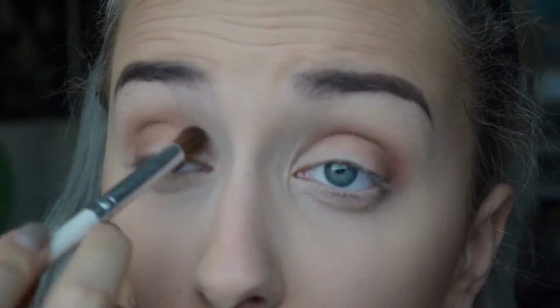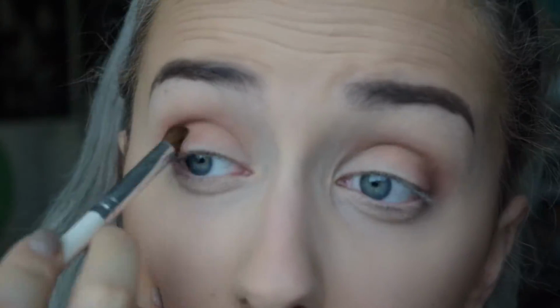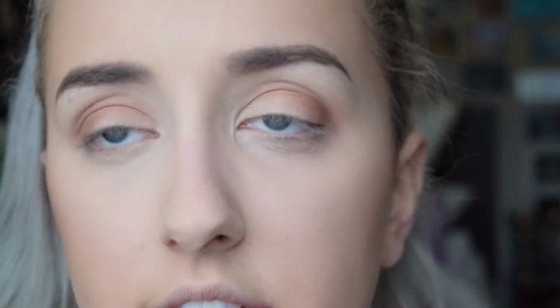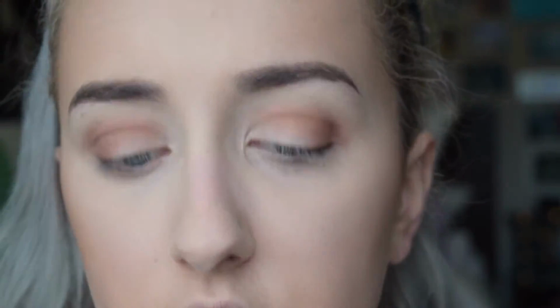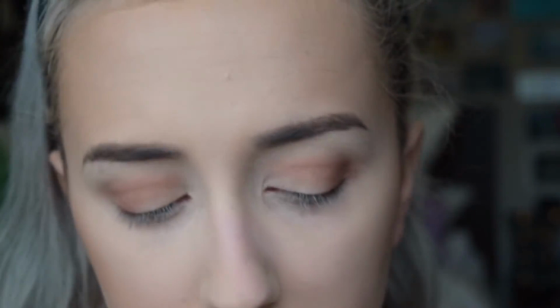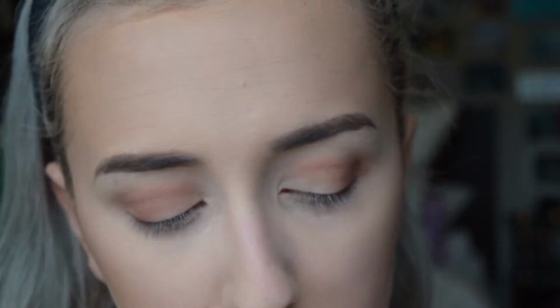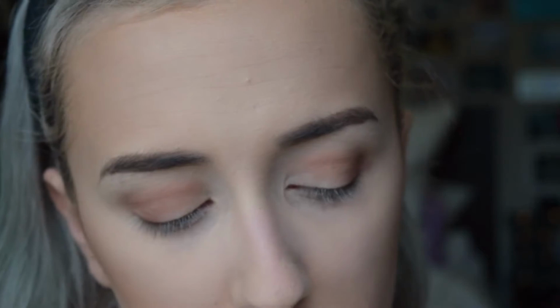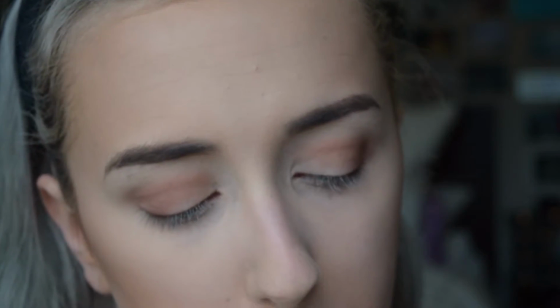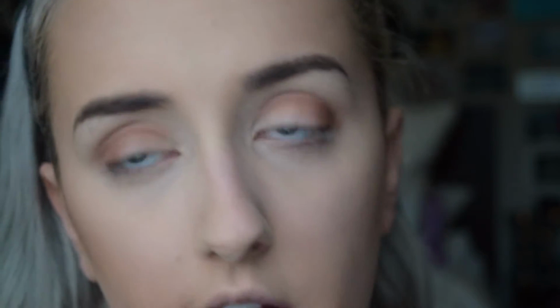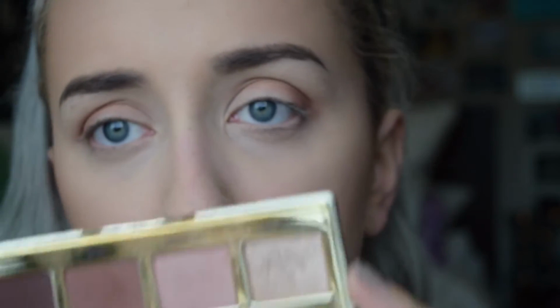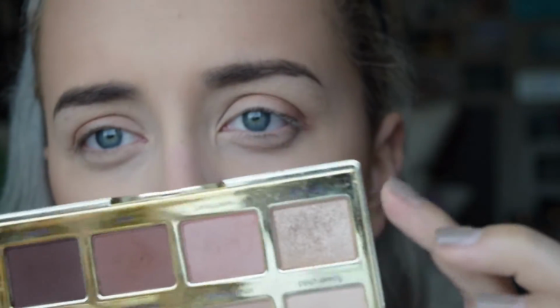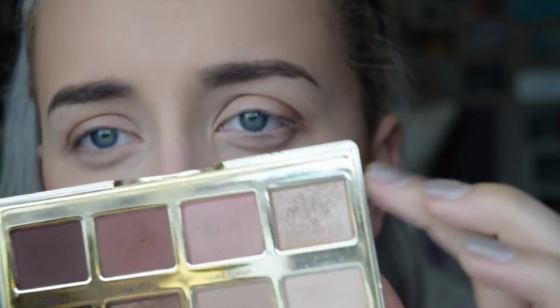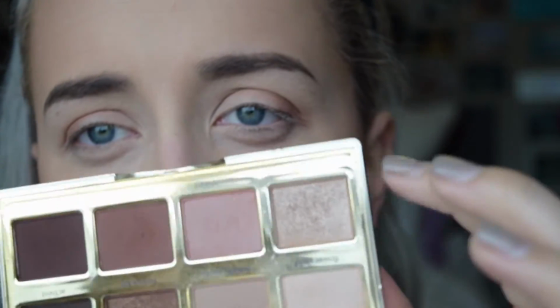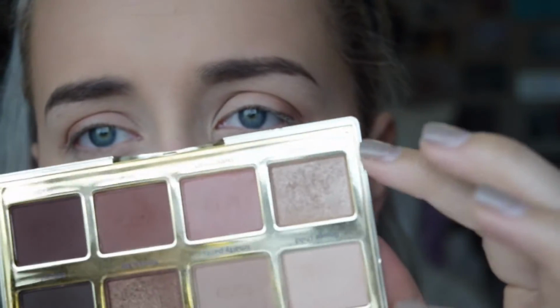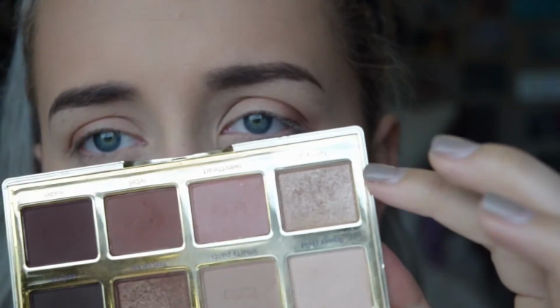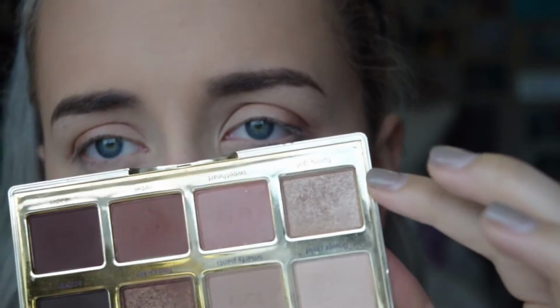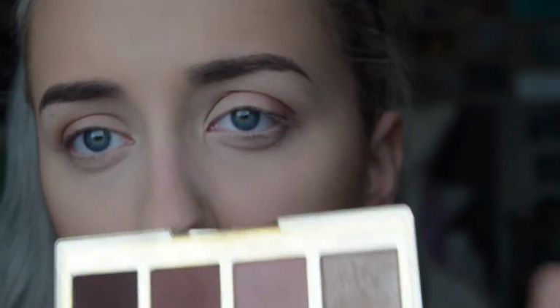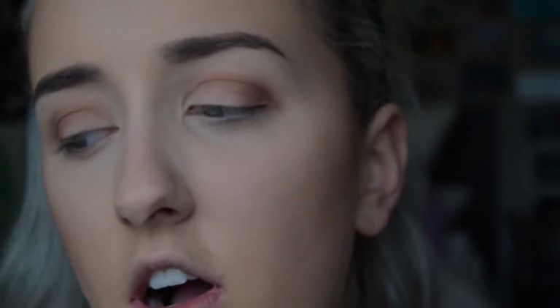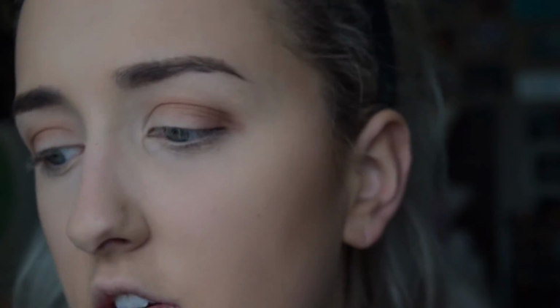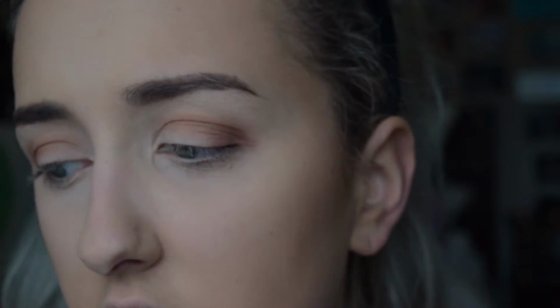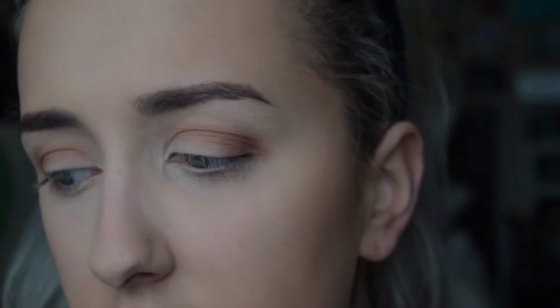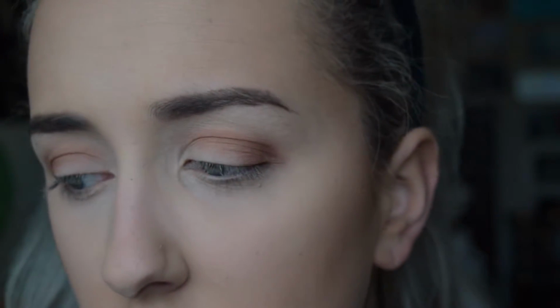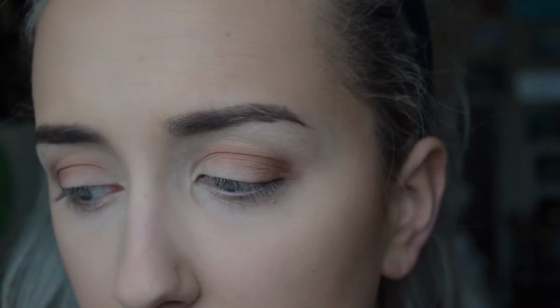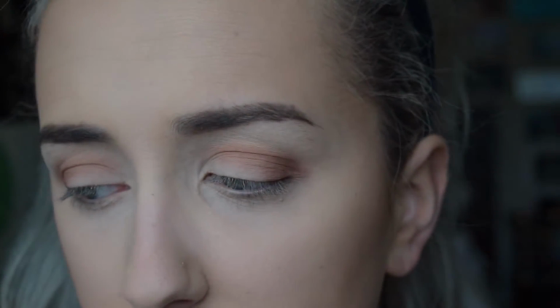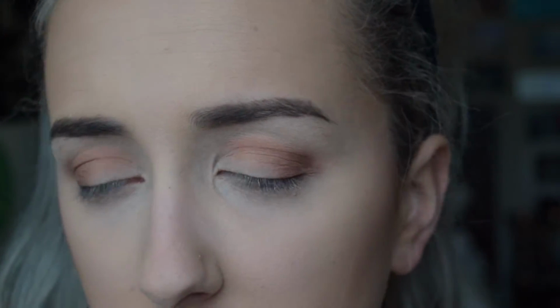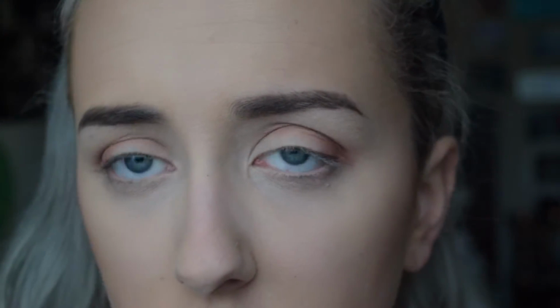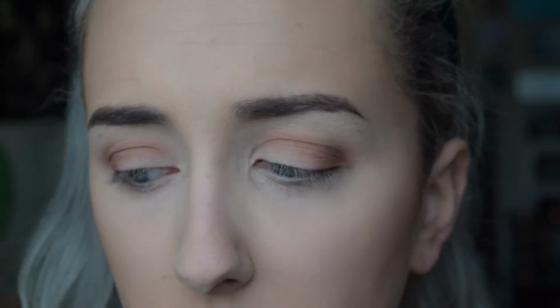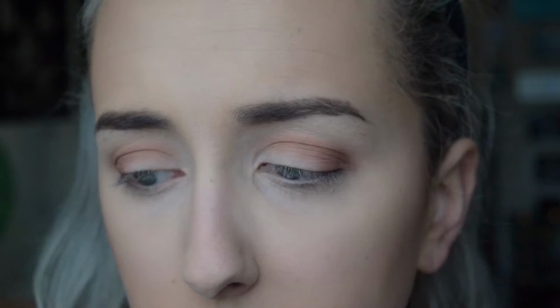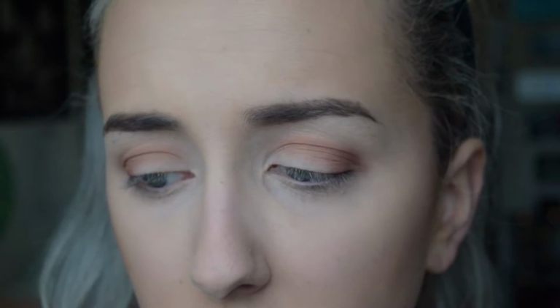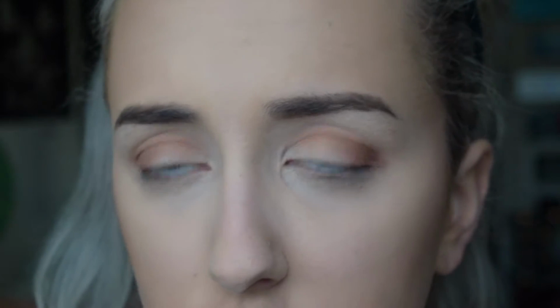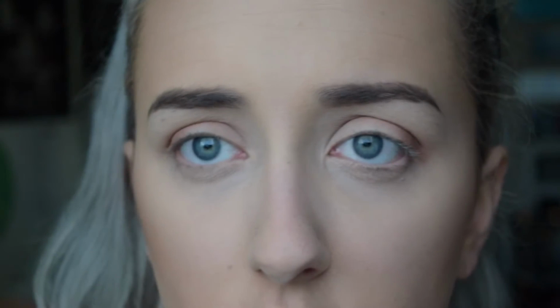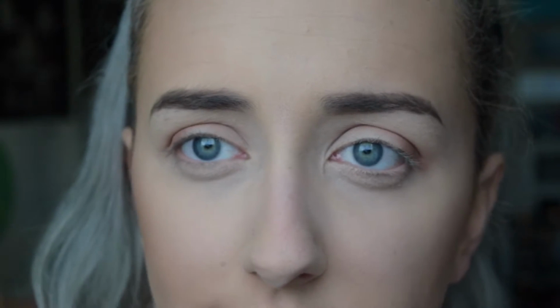Next I'm going to pack the shade called Funny Girl all over the lid using my MAC 247 brush.